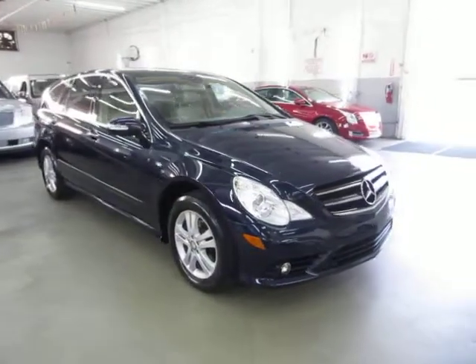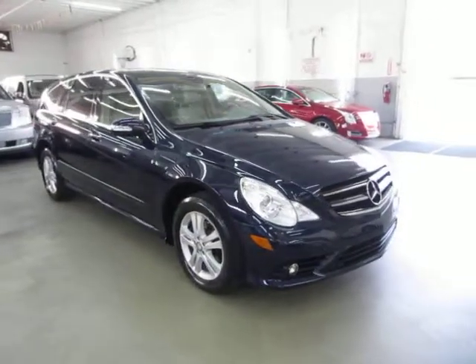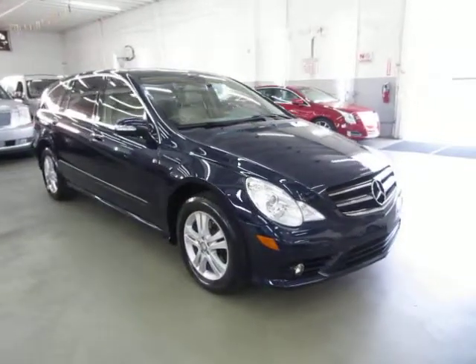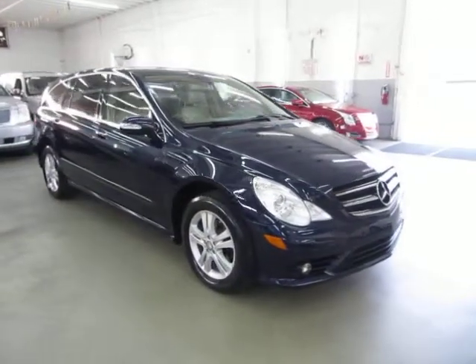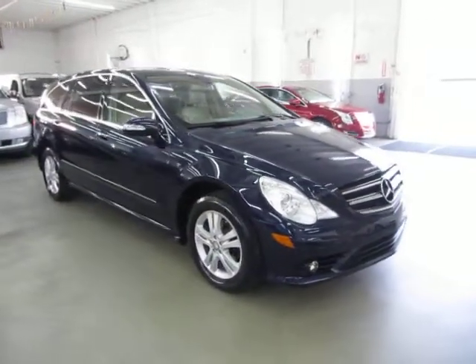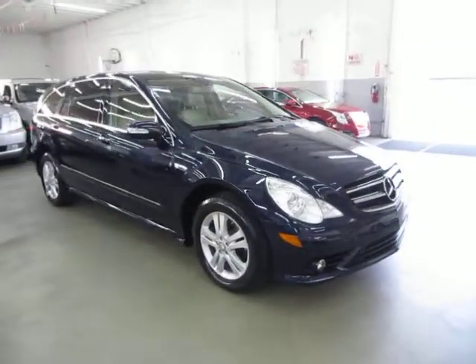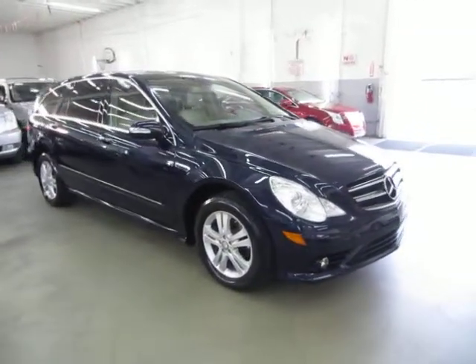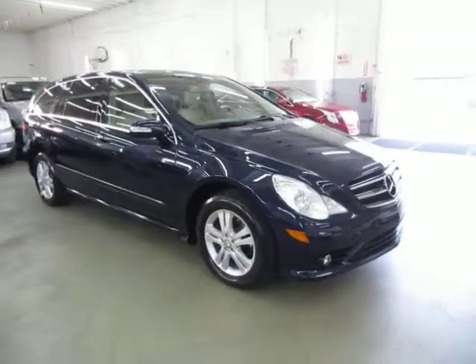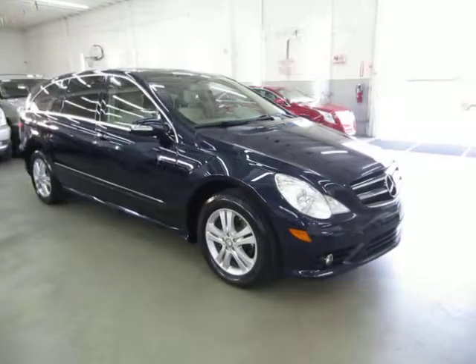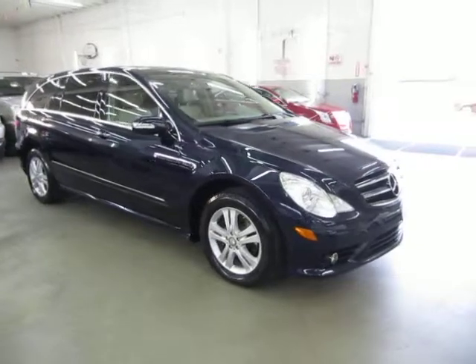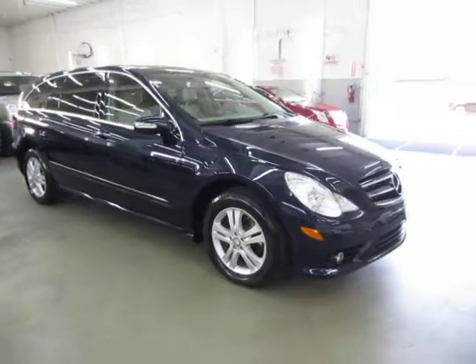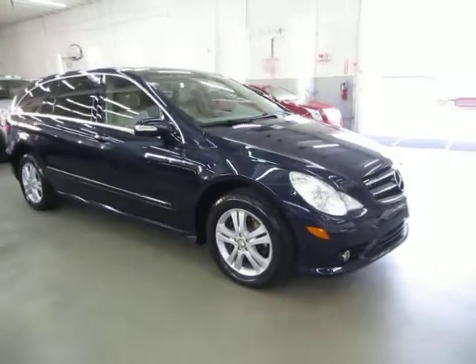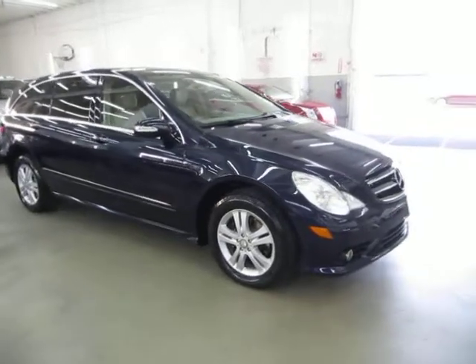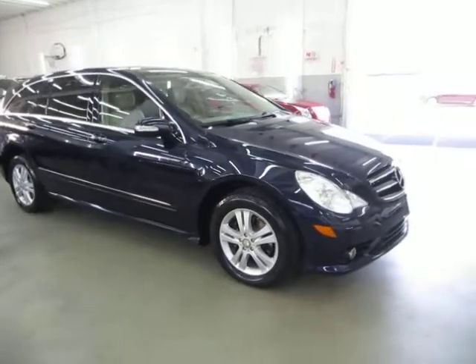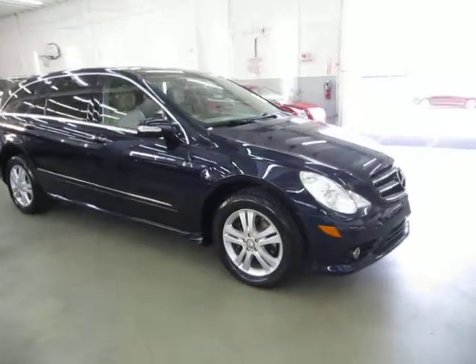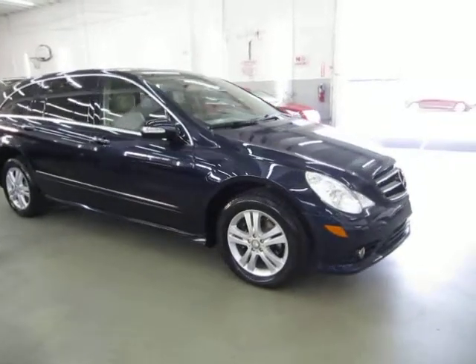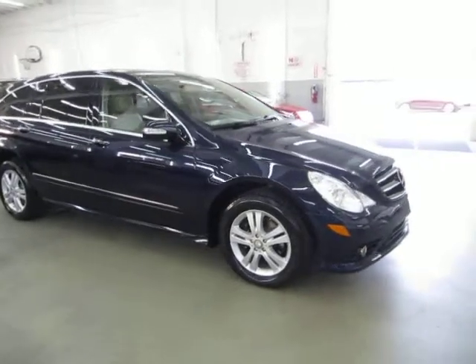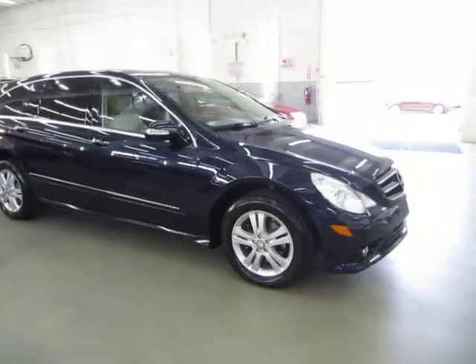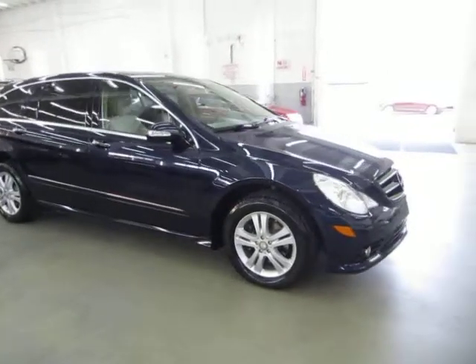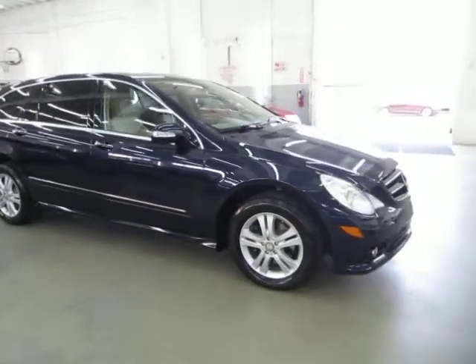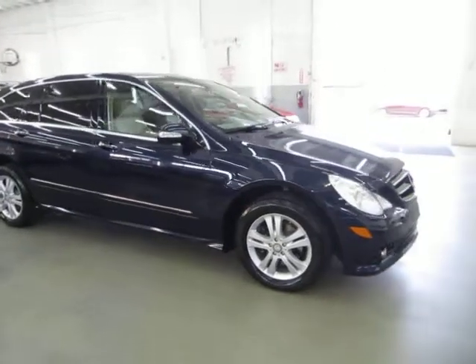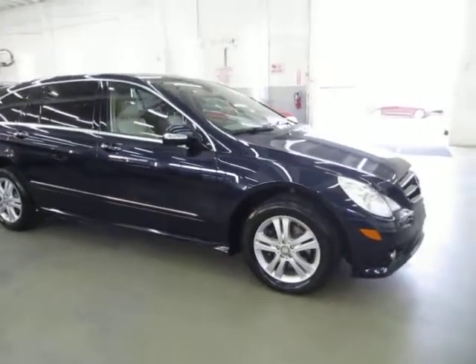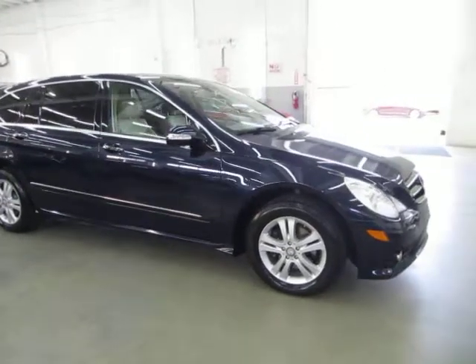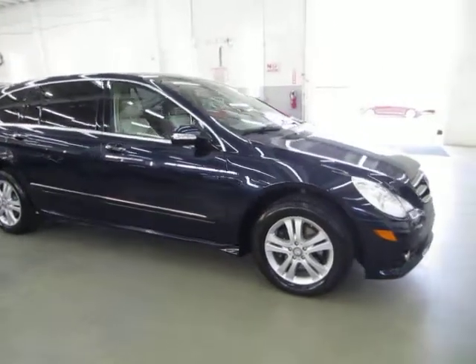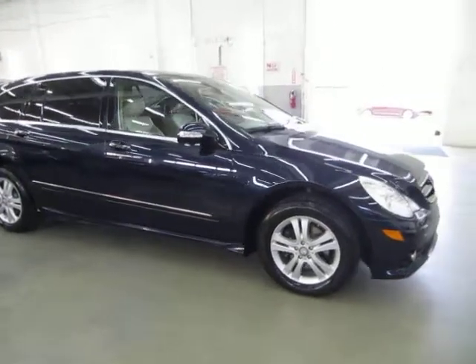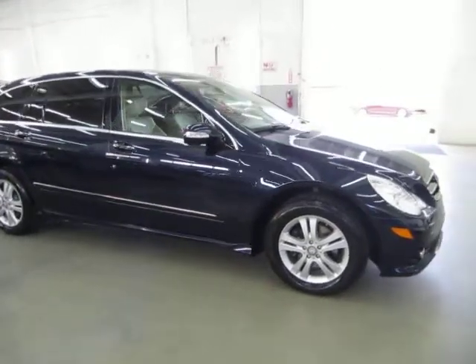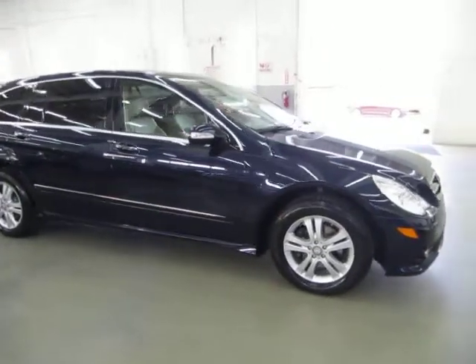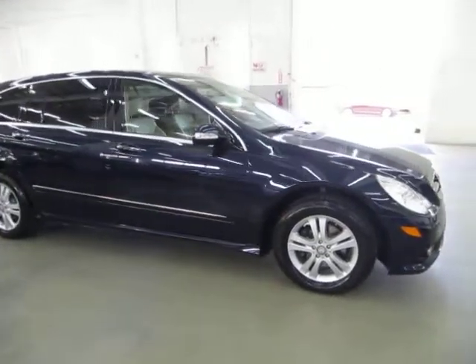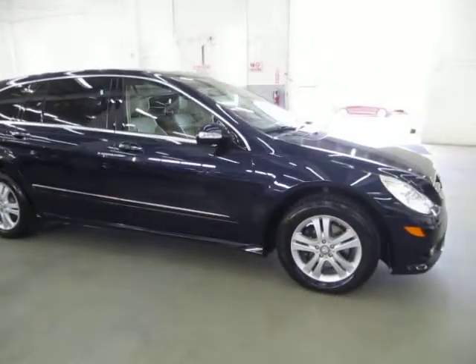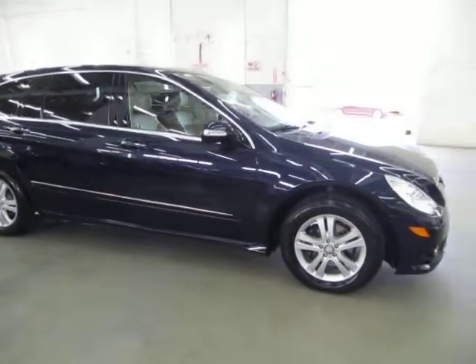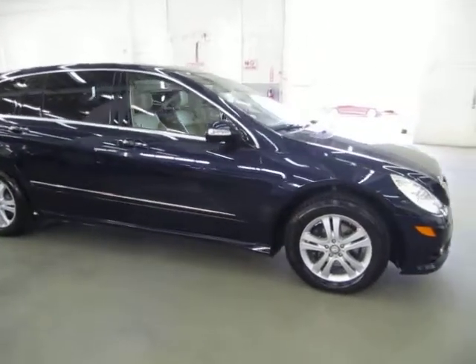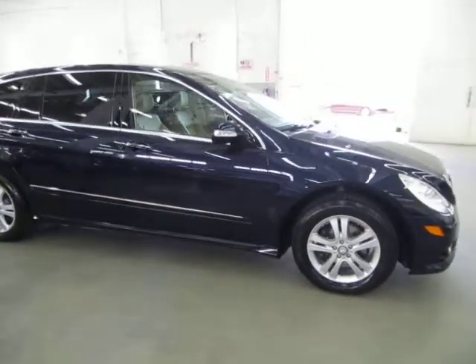It has a clean title and also qualifies for Carfax's buy-back guarantee, as well as for an extended warranty.